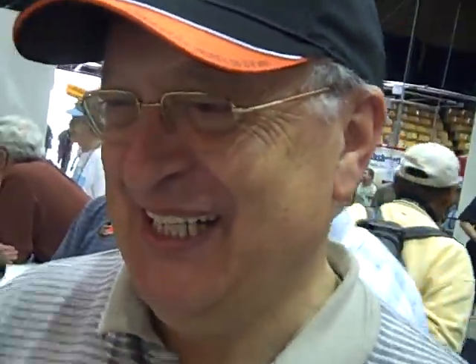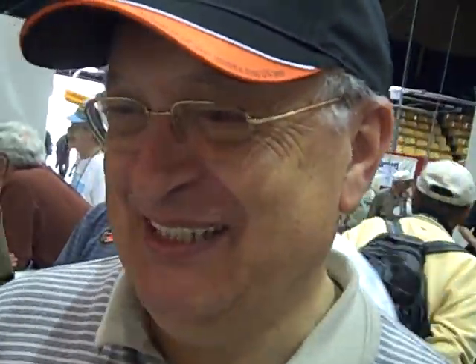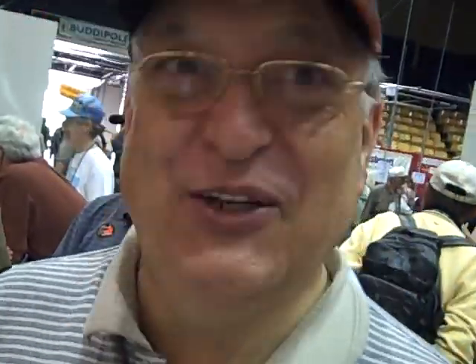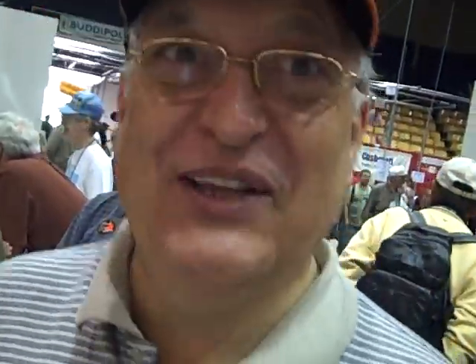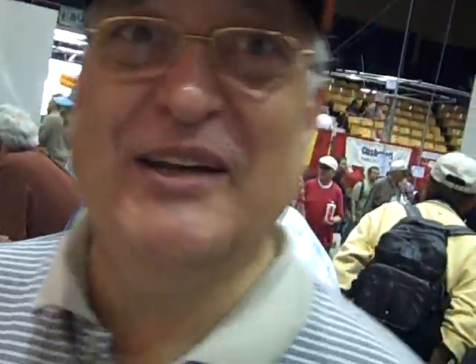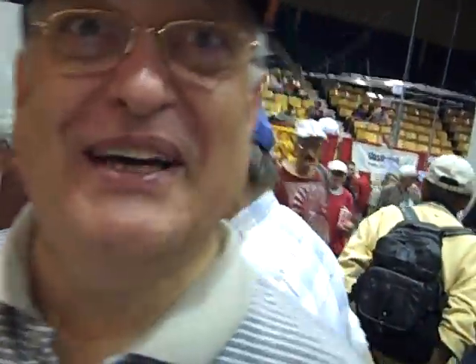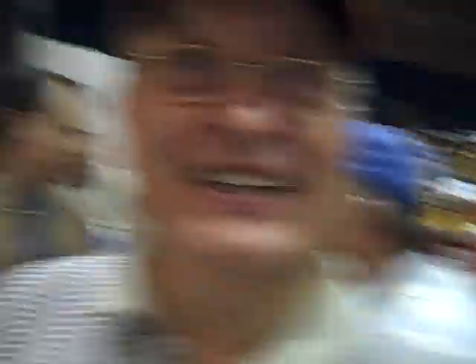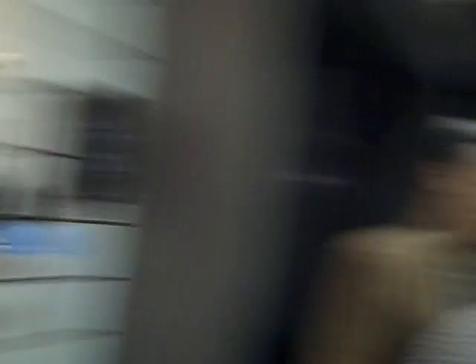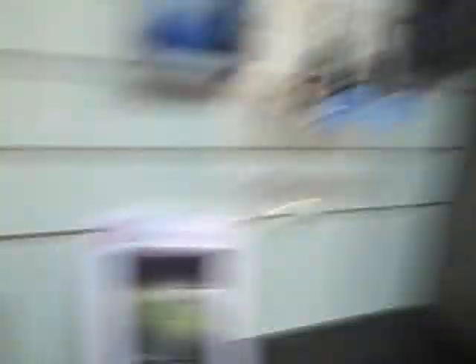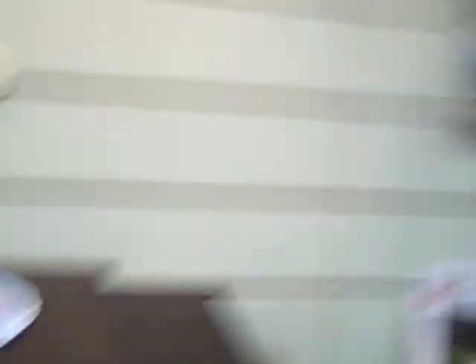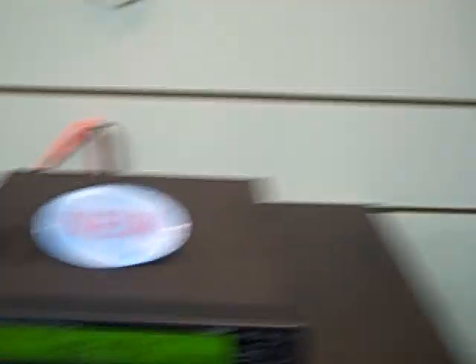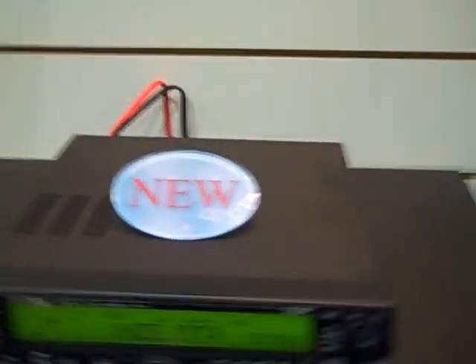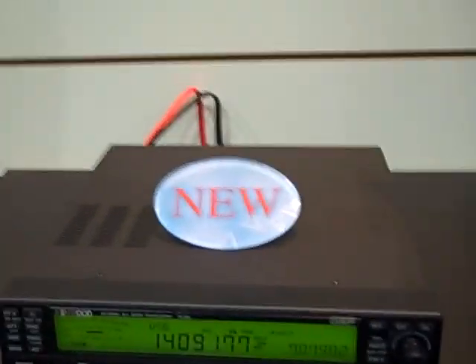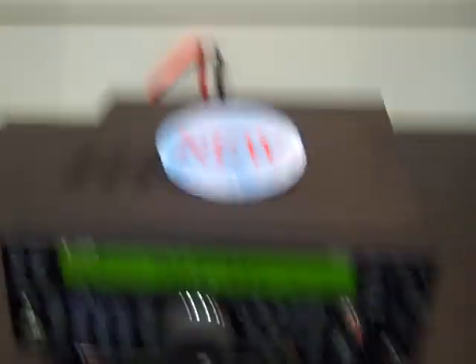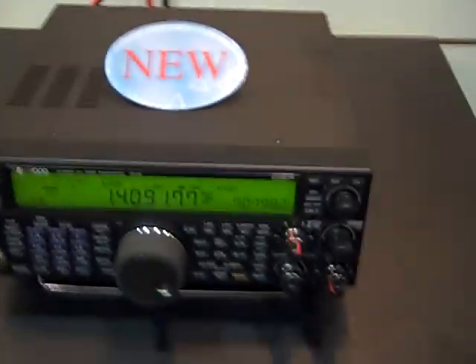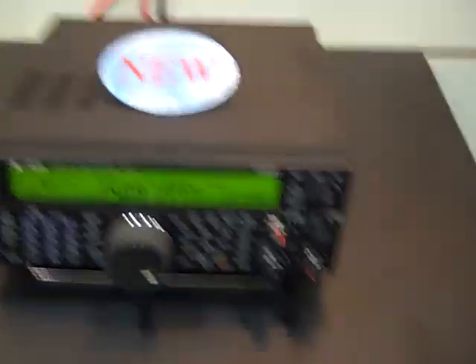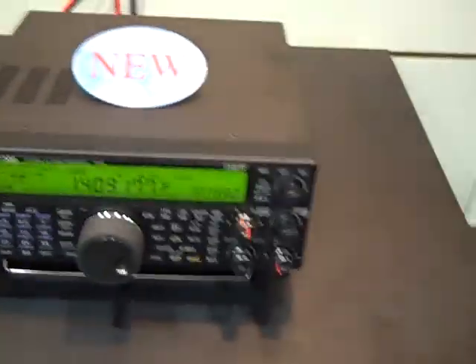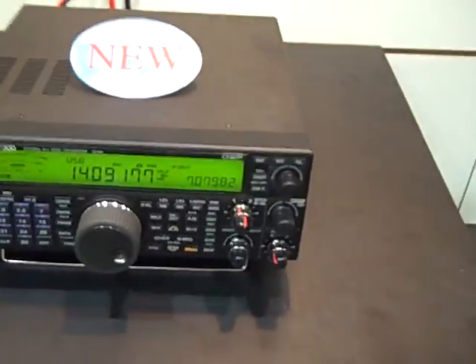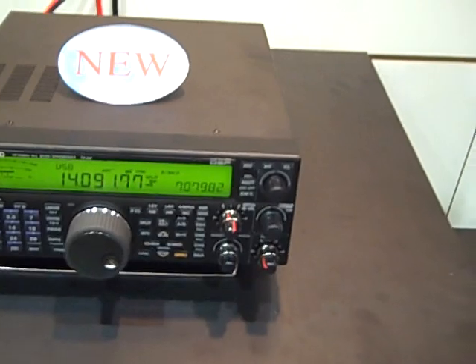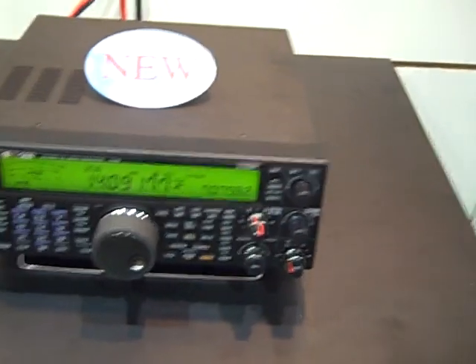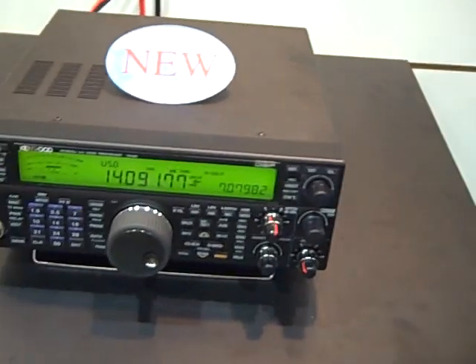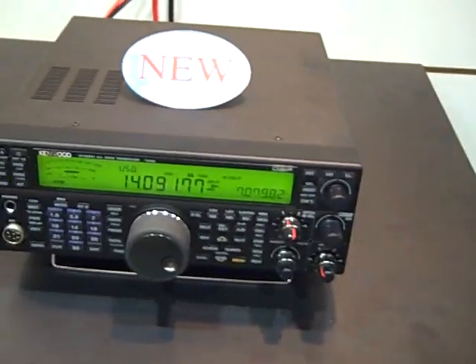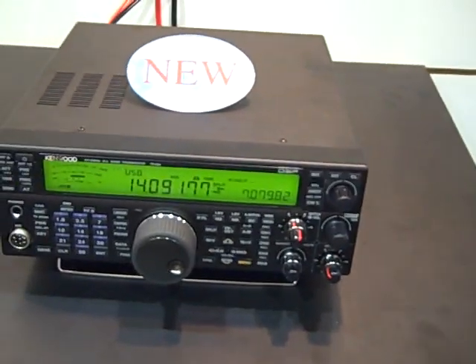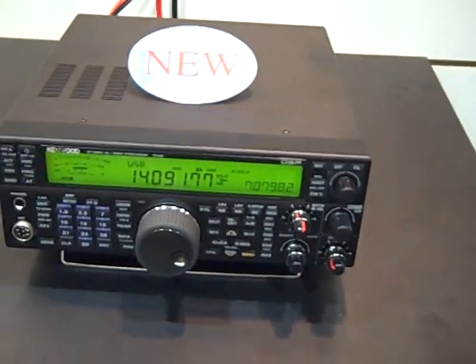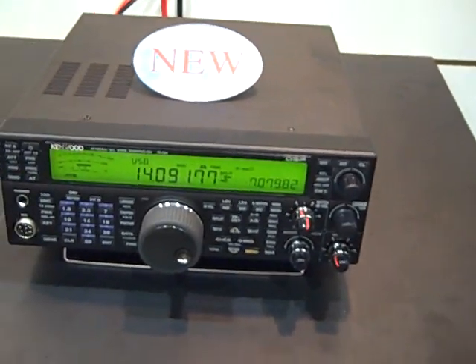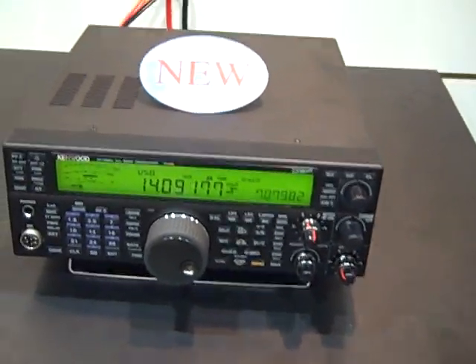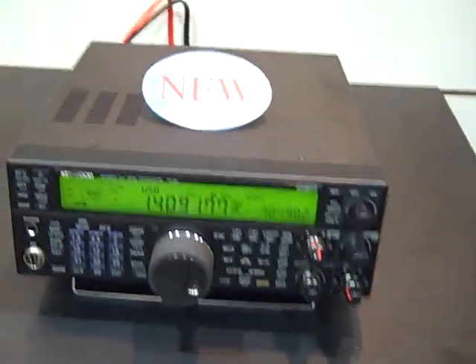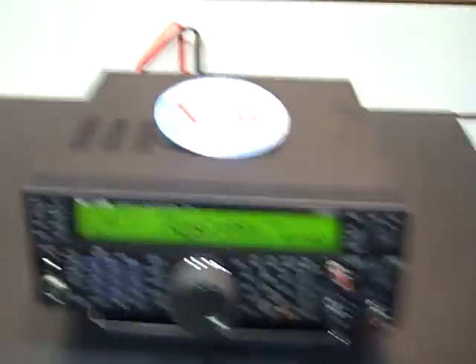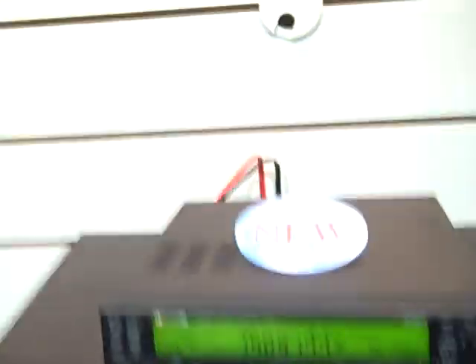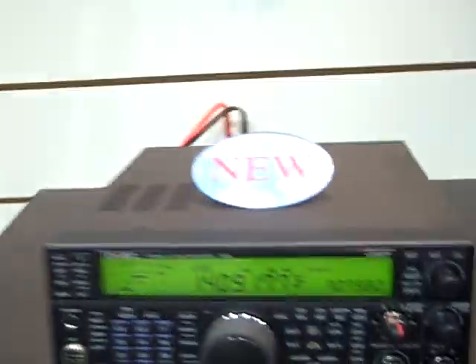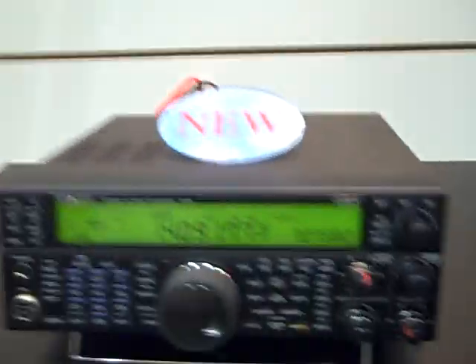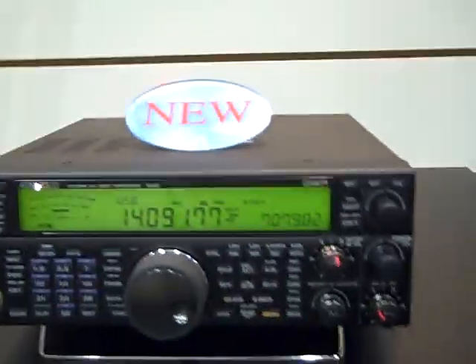I don't know anything about it yet. I used to have a TS-940 — it's an awesome radio.